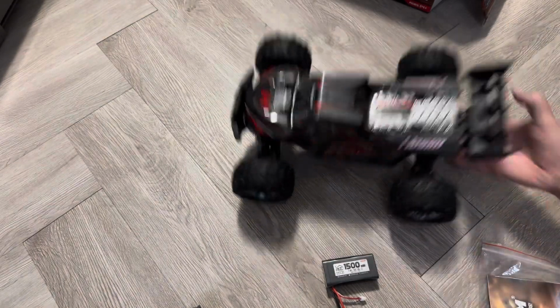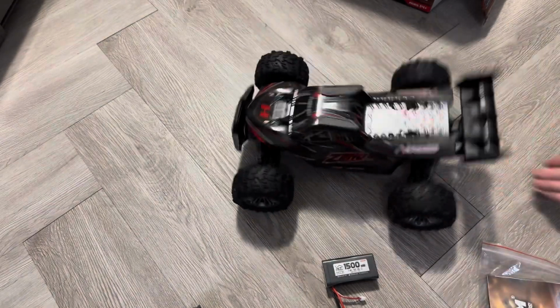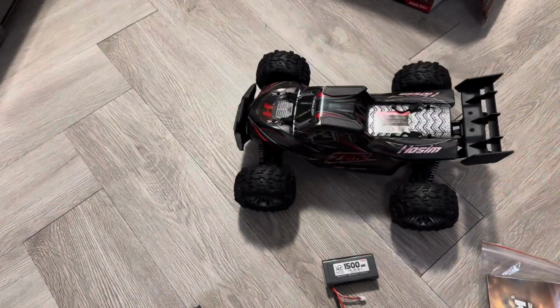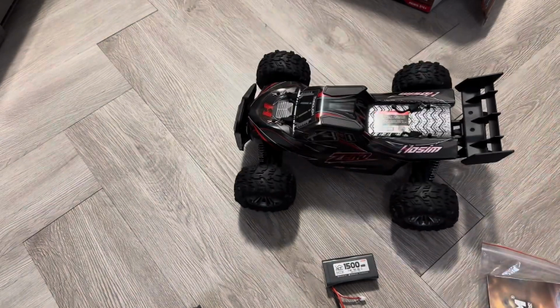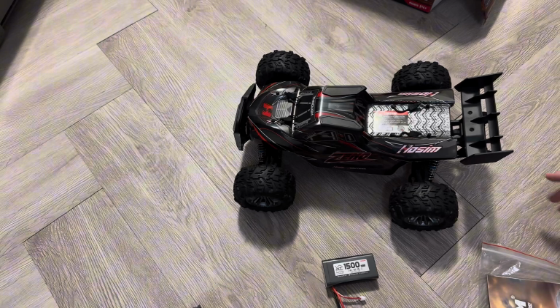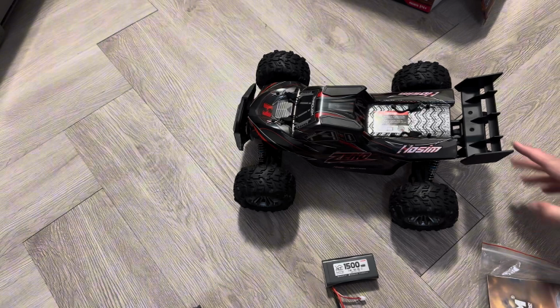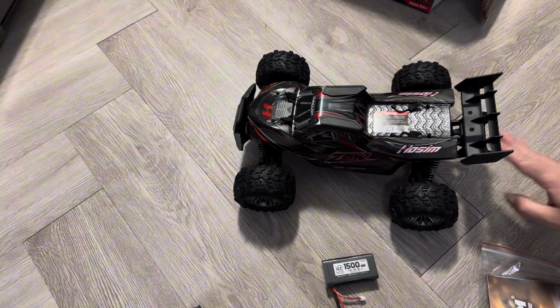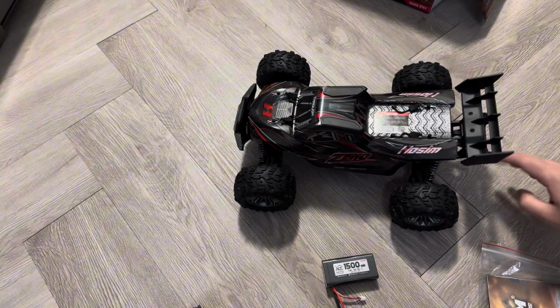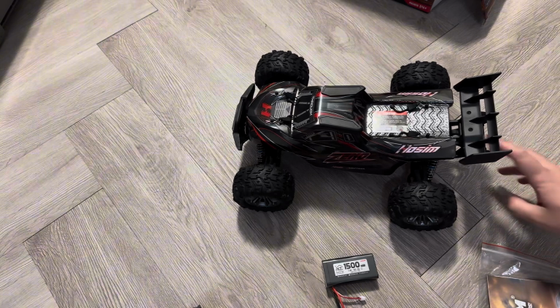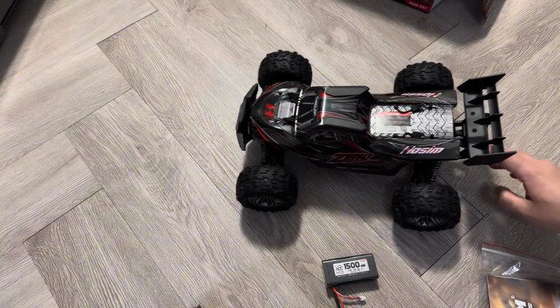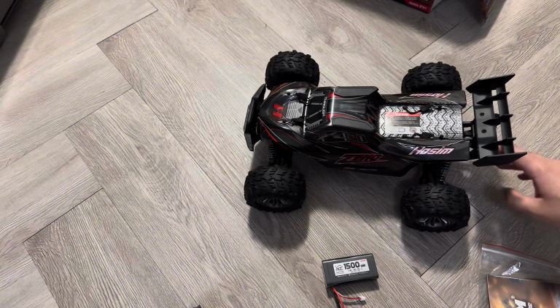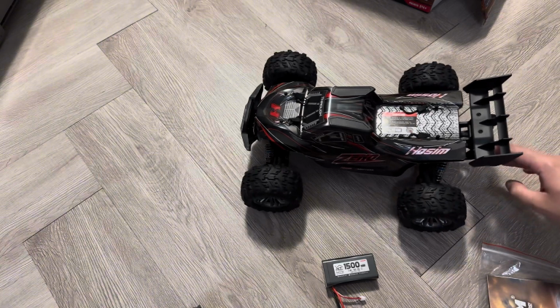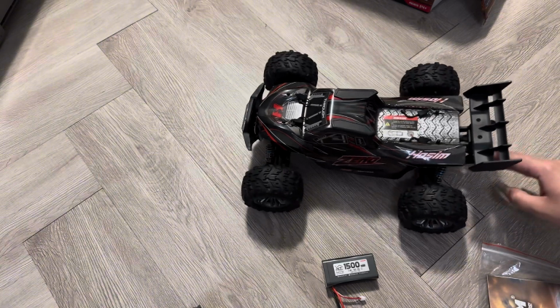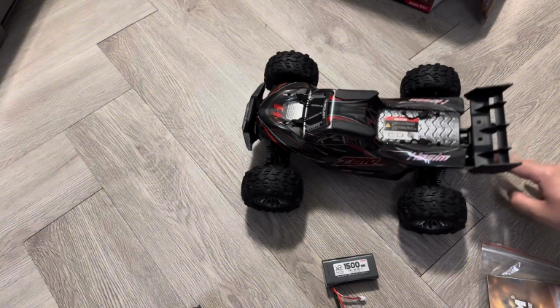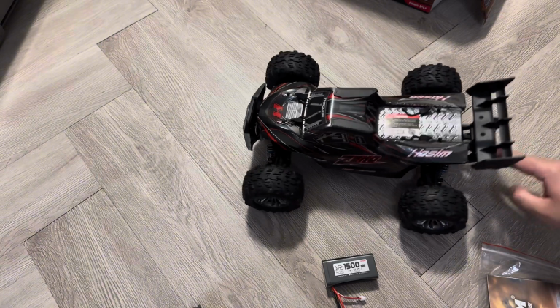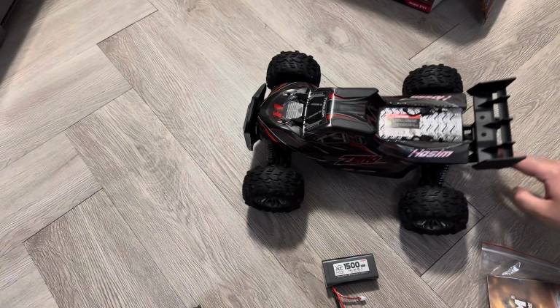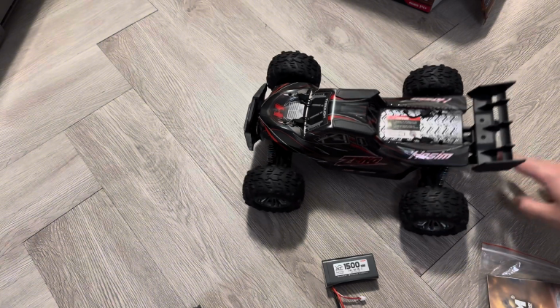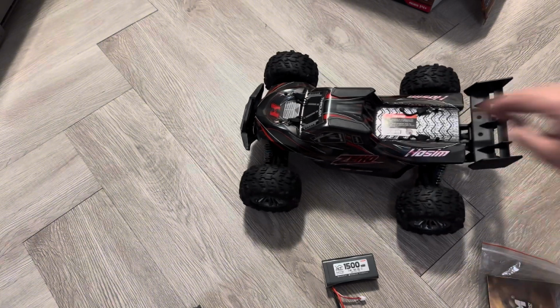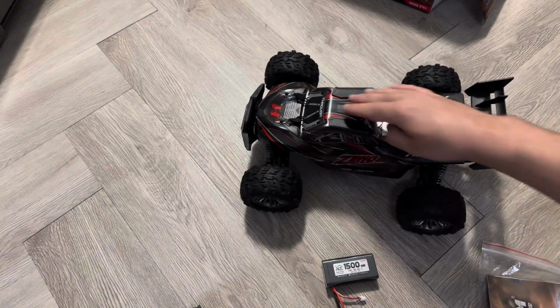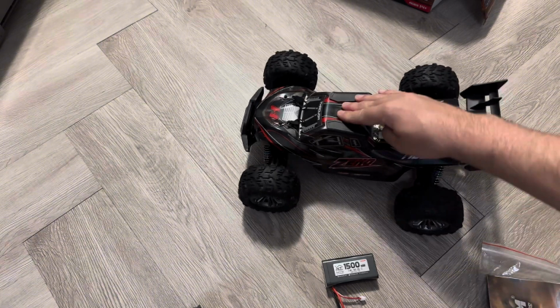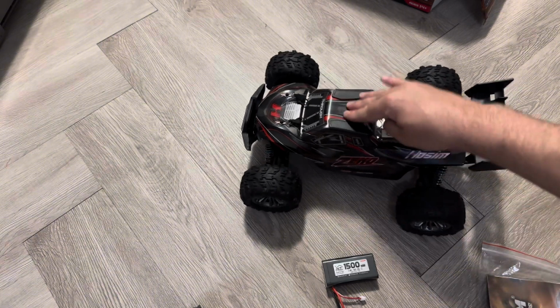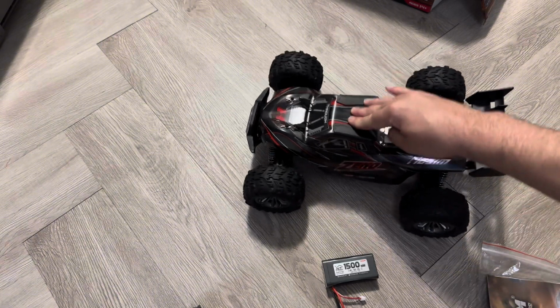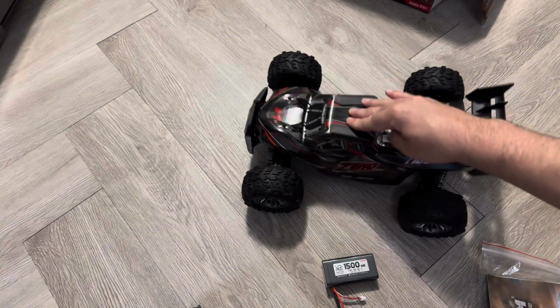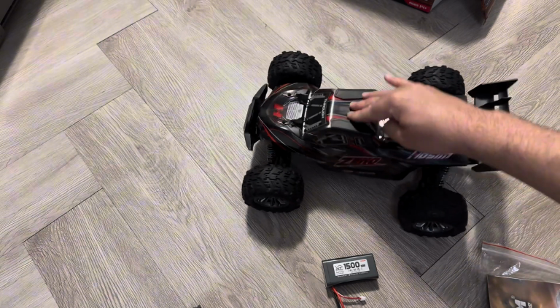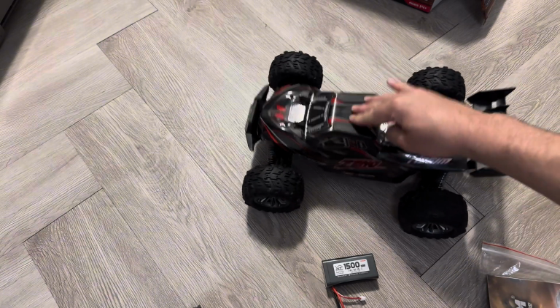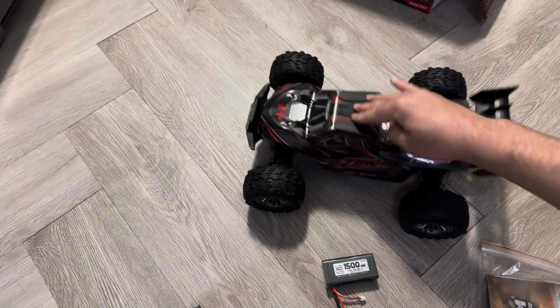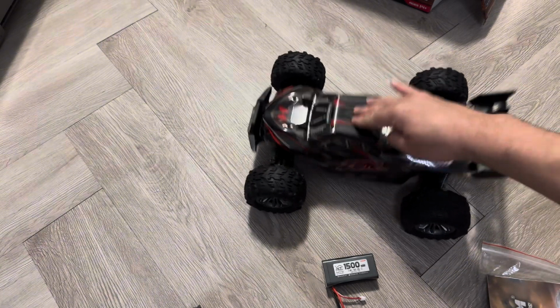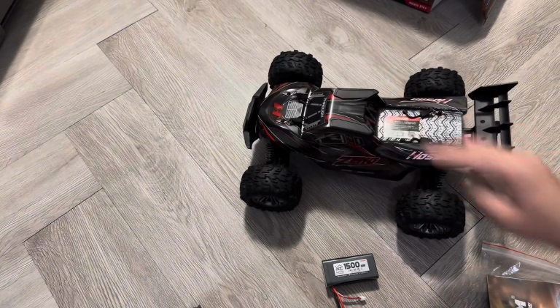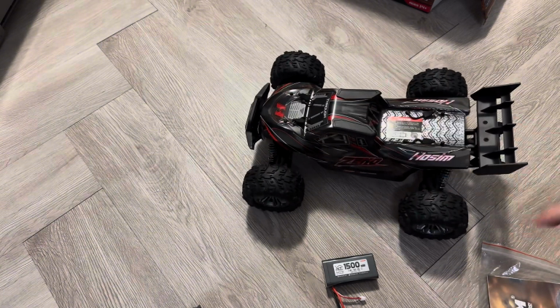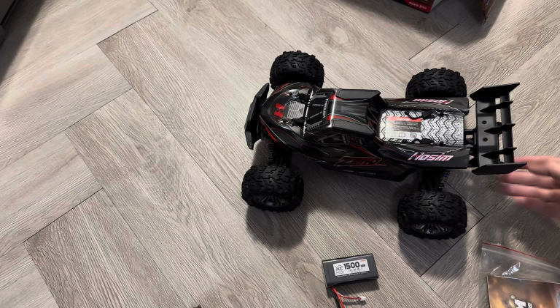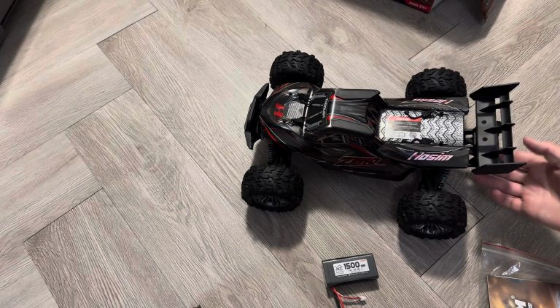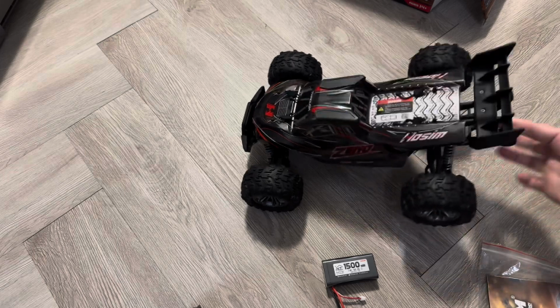I think it's a good starter truck and I can't wait to test it out. It definitely looks great and I'm excited about it. I hope you're all having a great day — I'll see you in the next one. Peace.